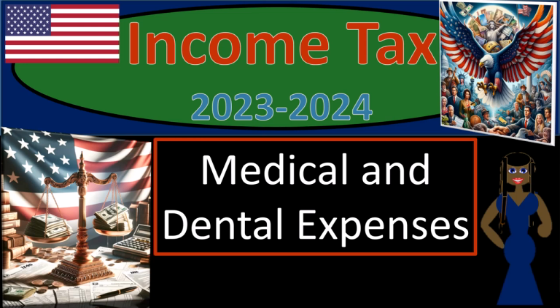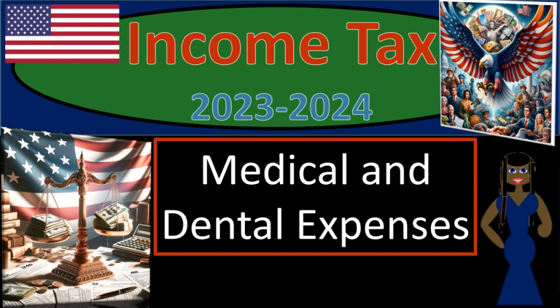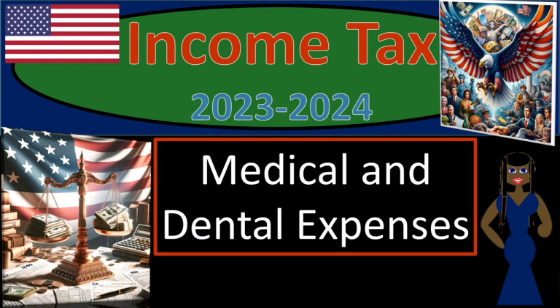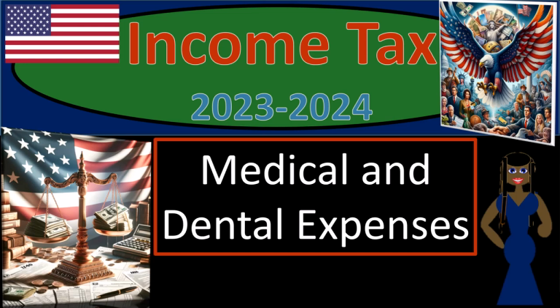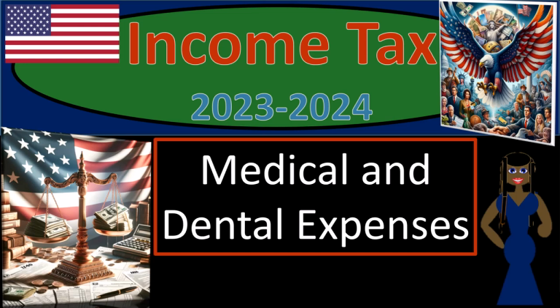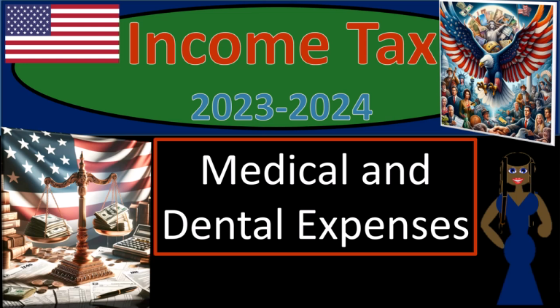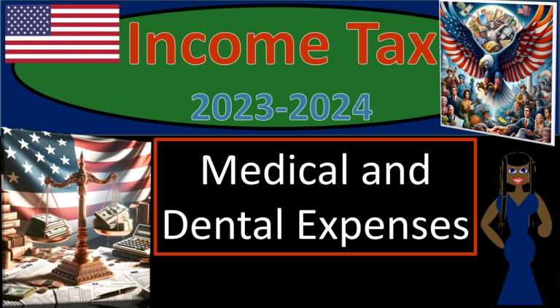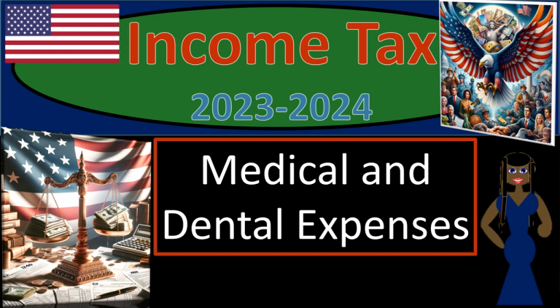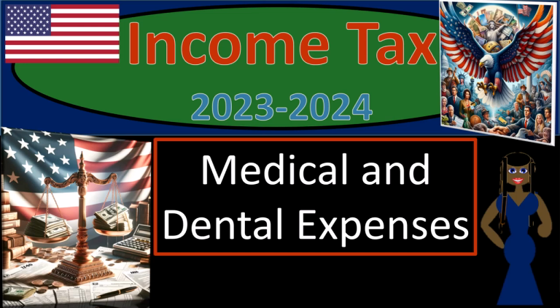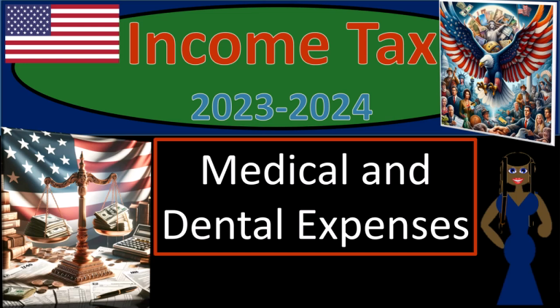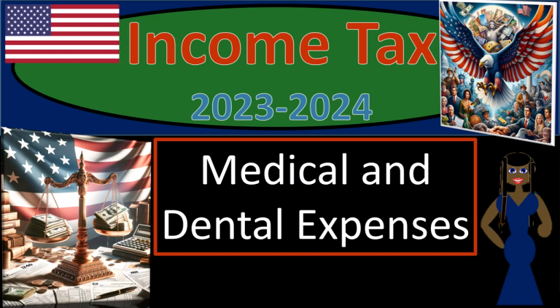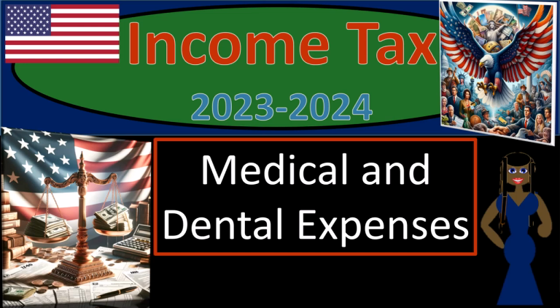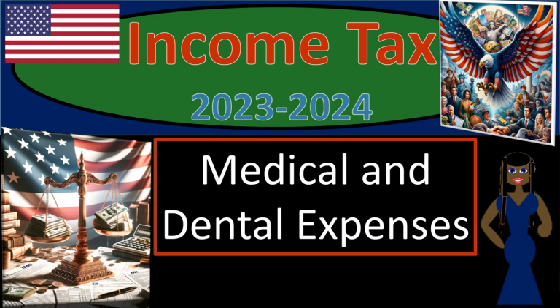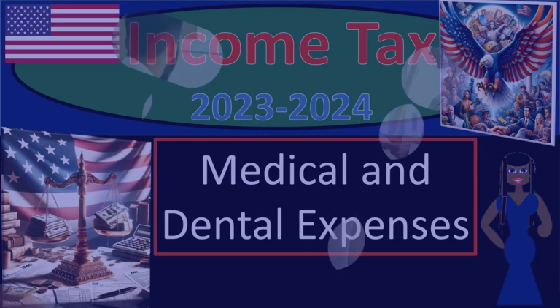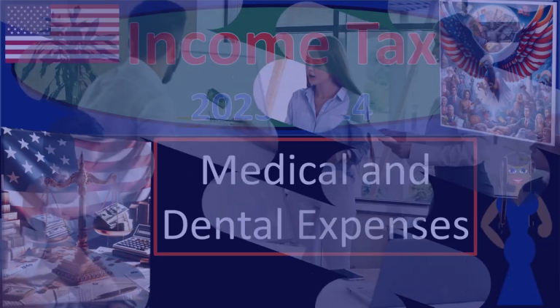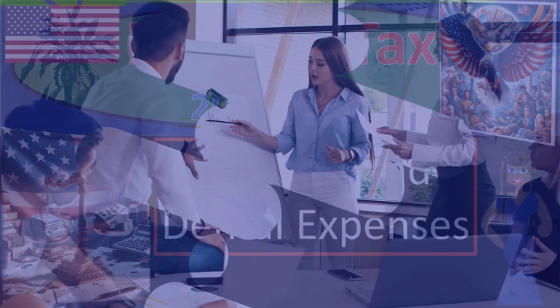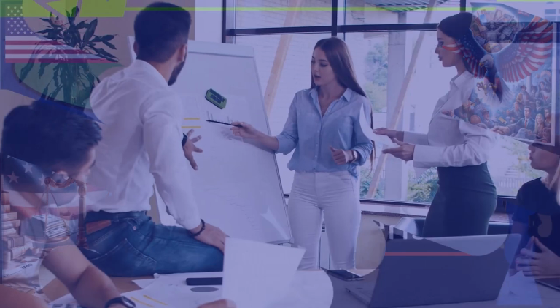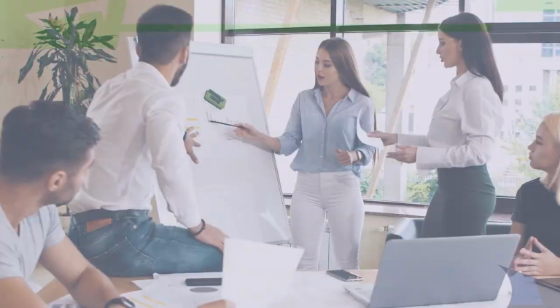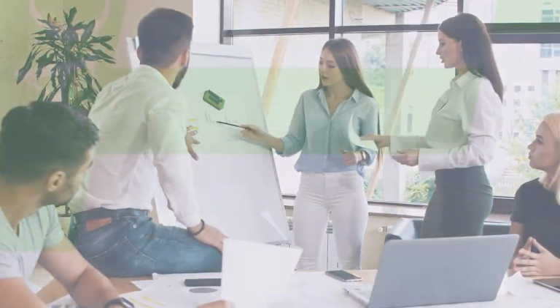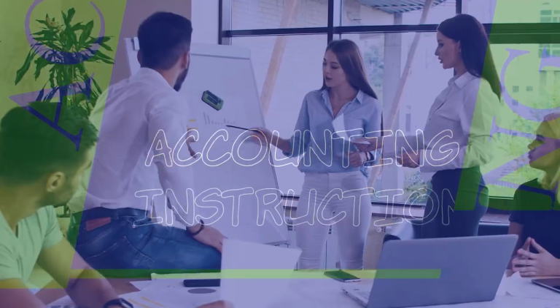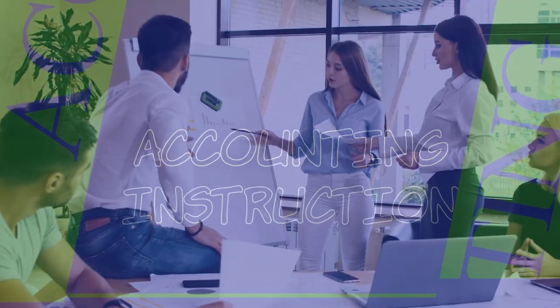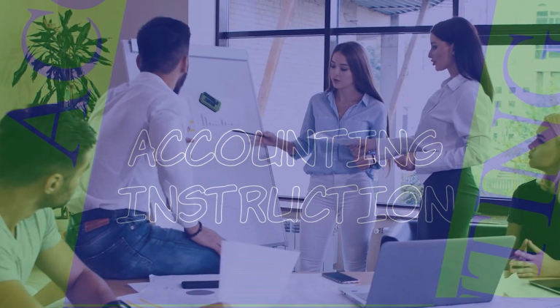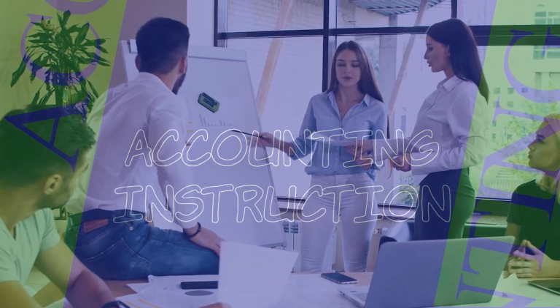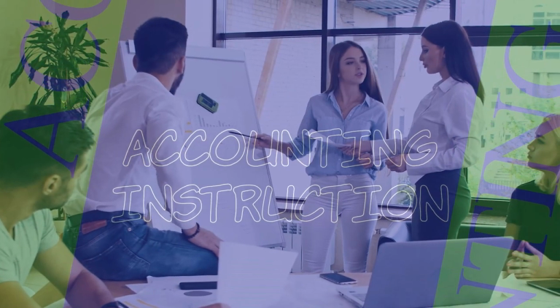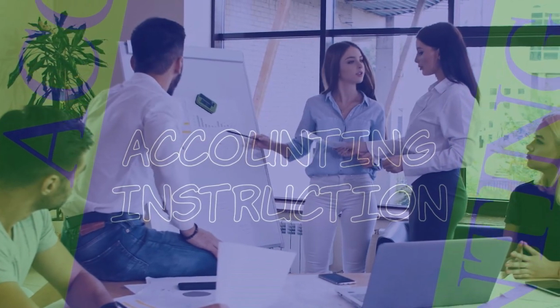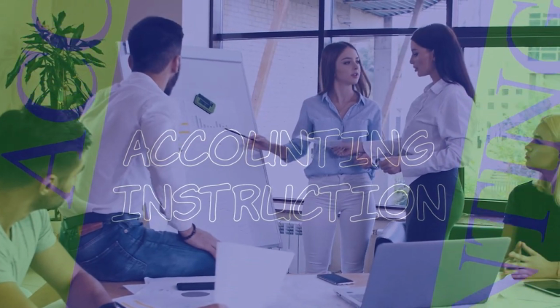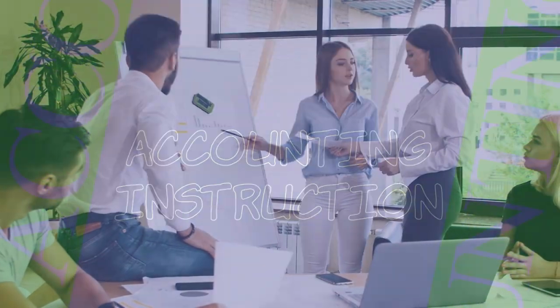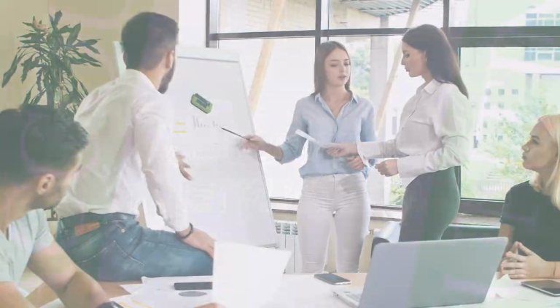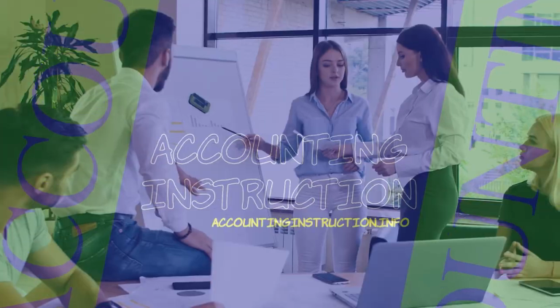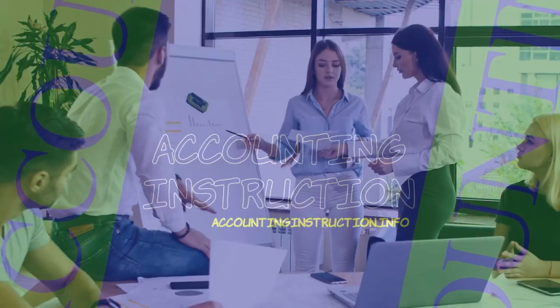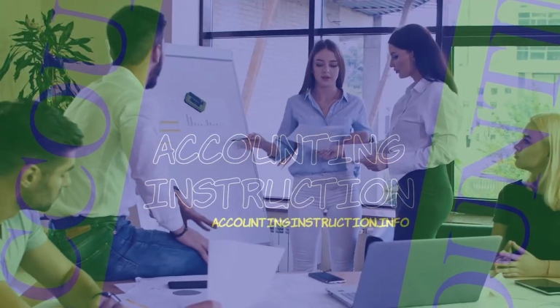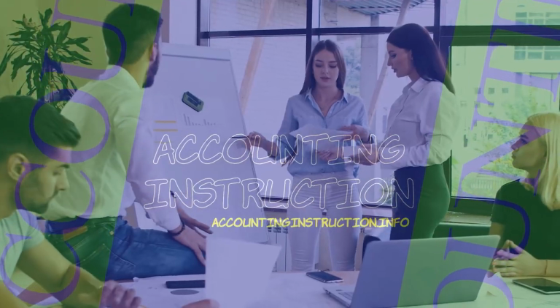Income tax 2023-2024. We're covering medical and dental expenses.